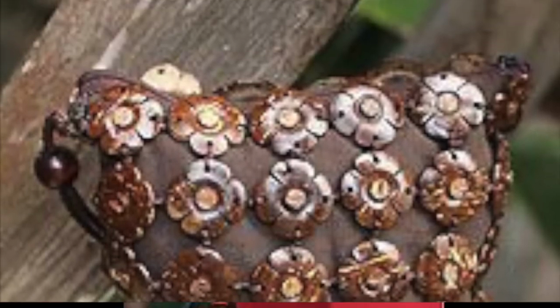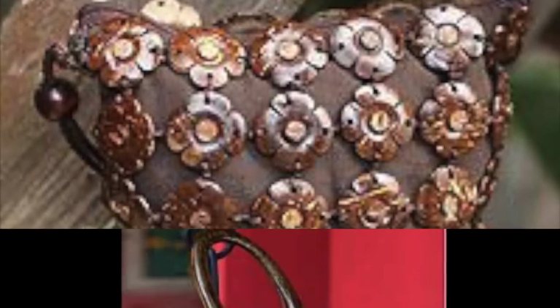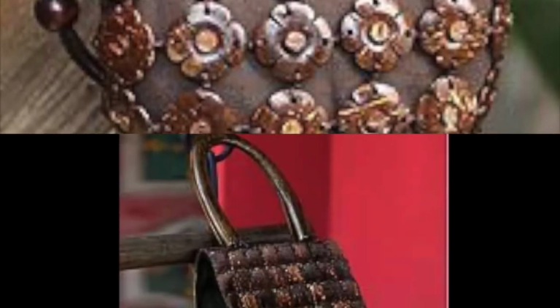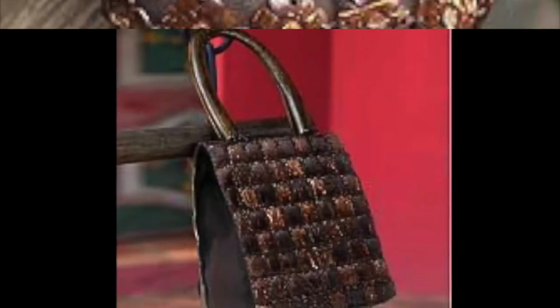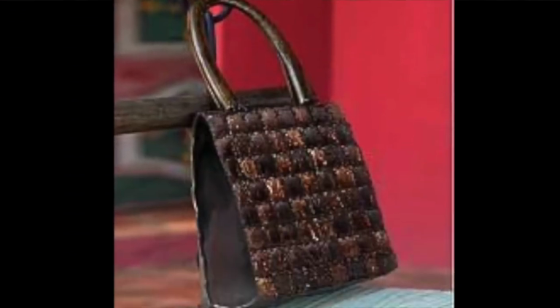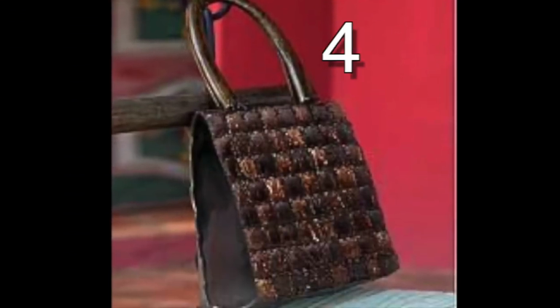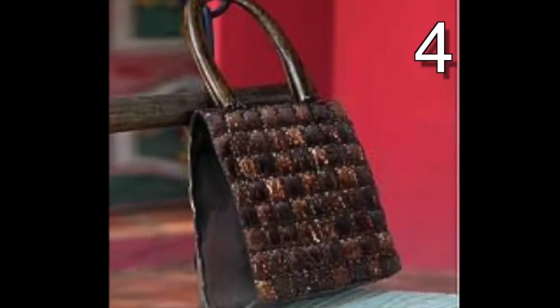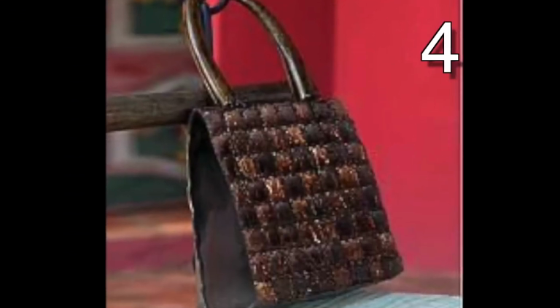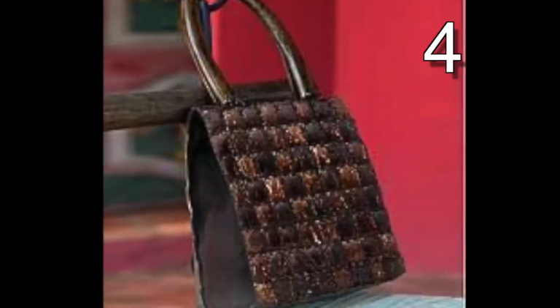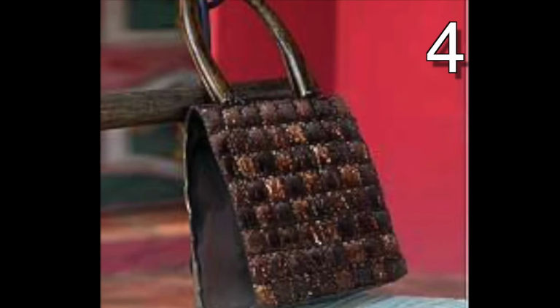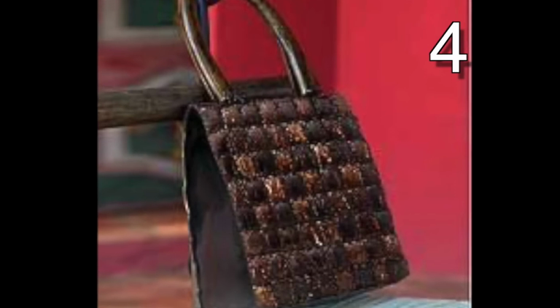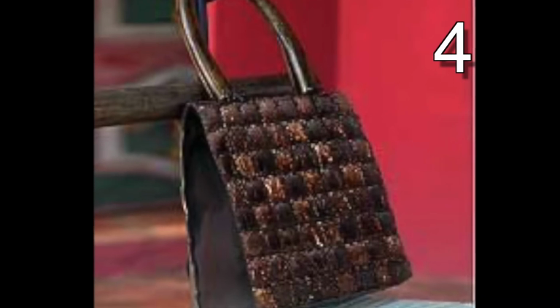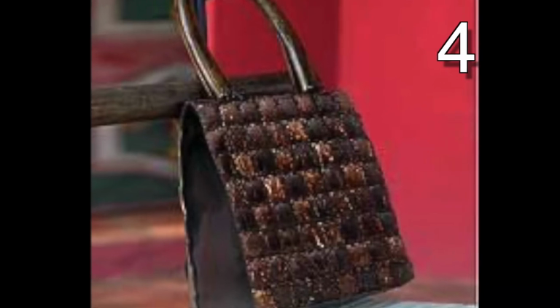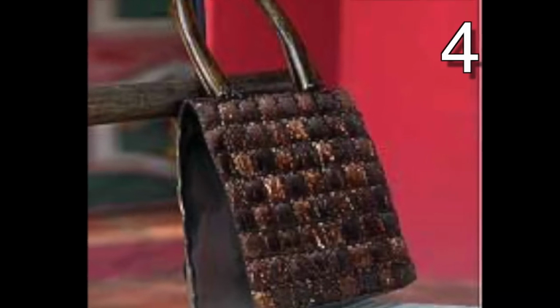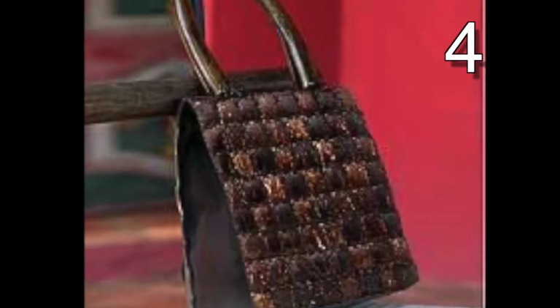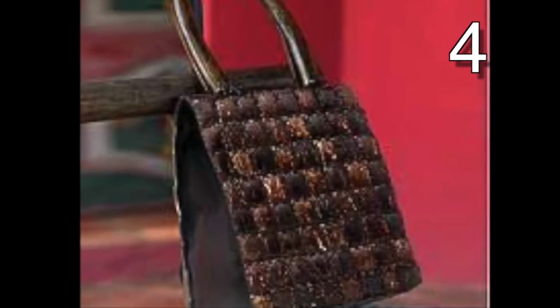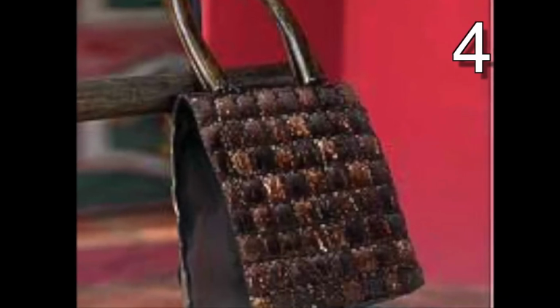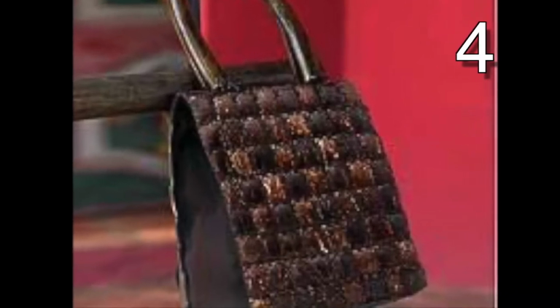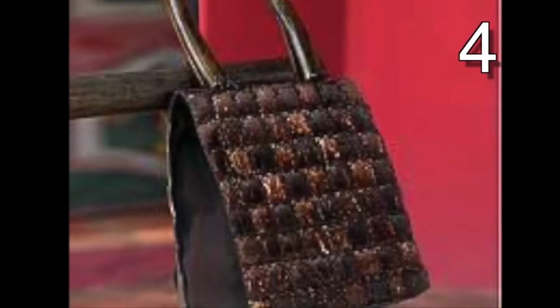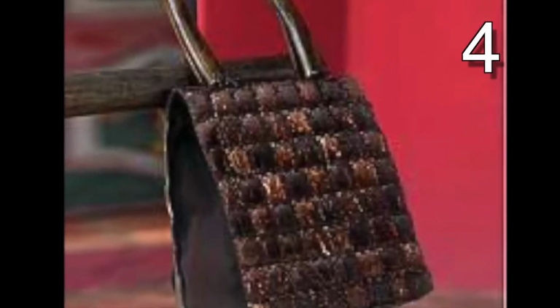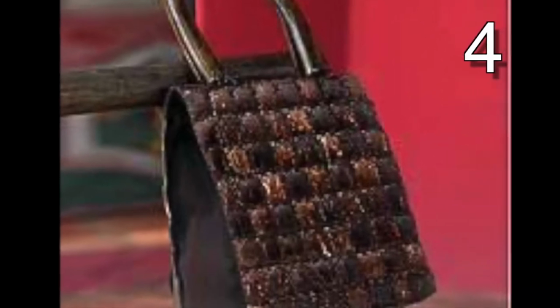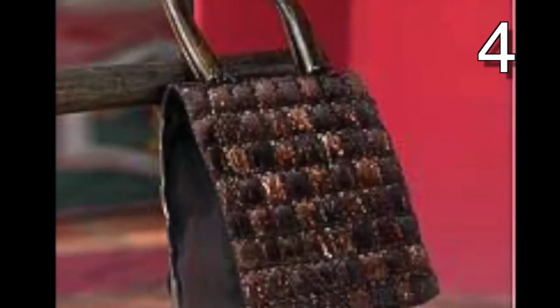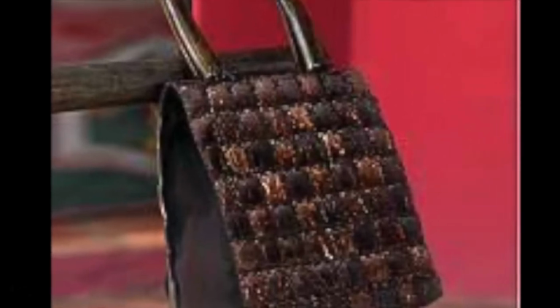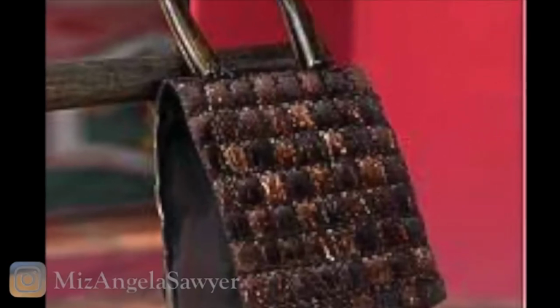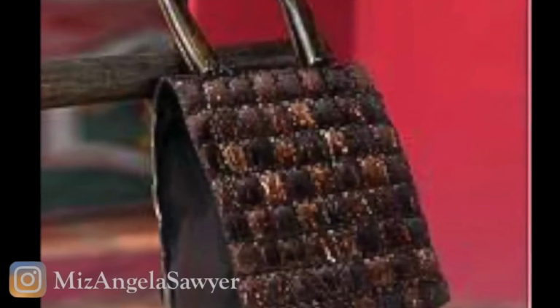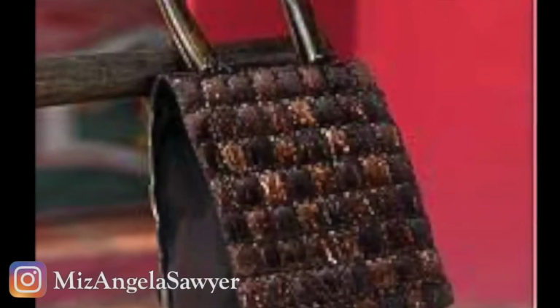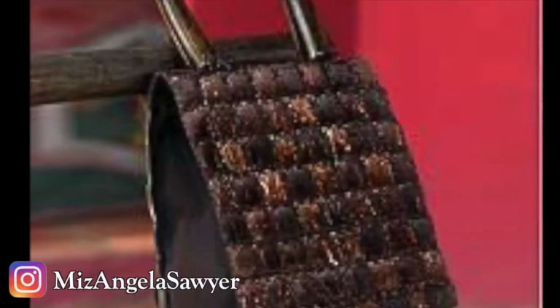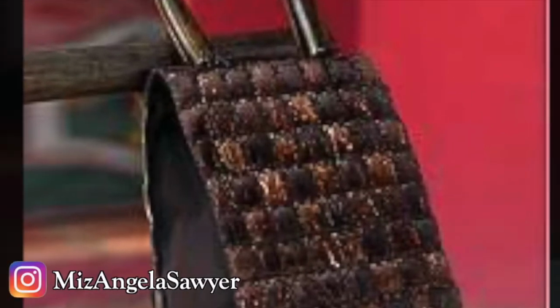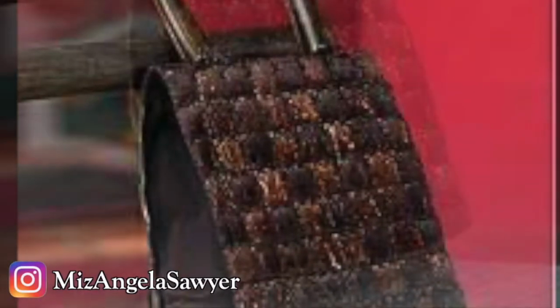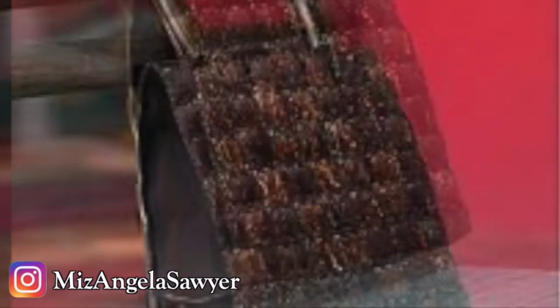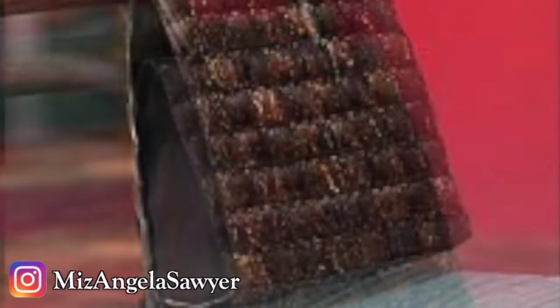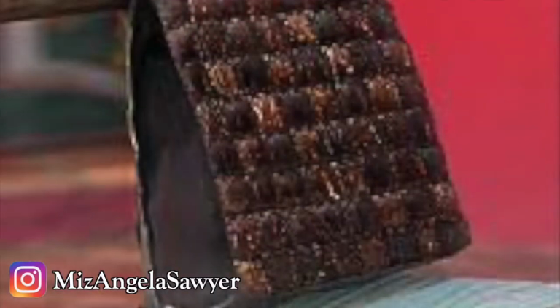This coconut shell artist cut pieces out of the coconut into squares and made a beautiful handbag out of it.